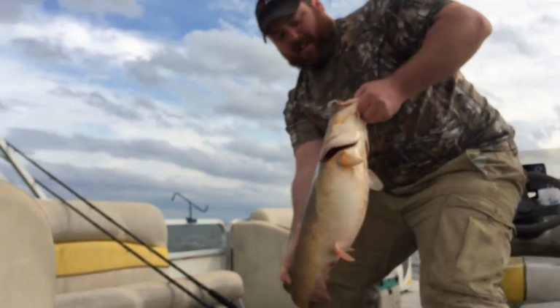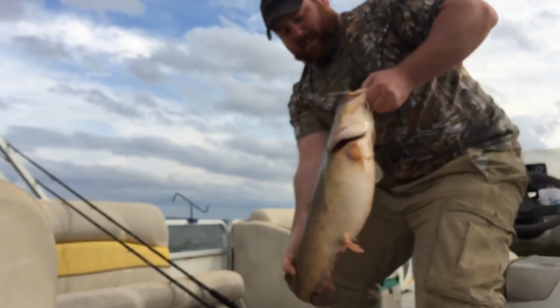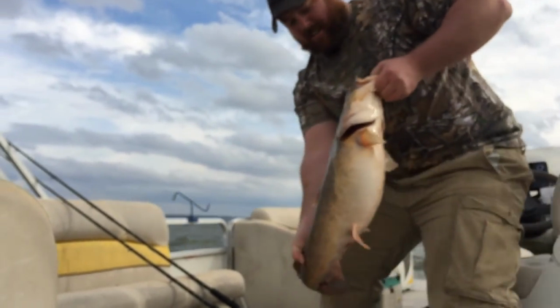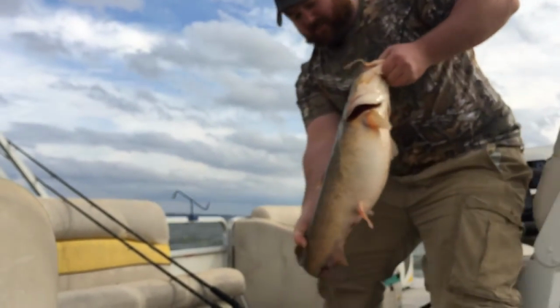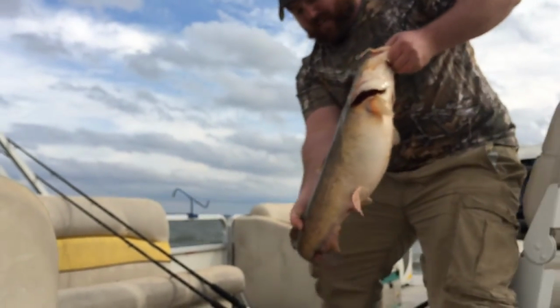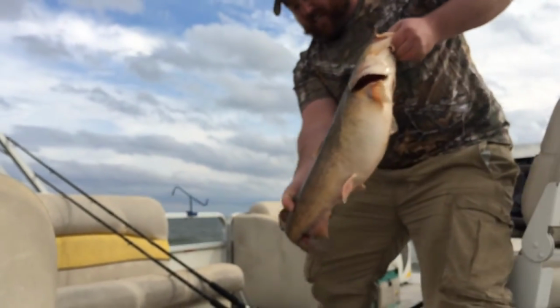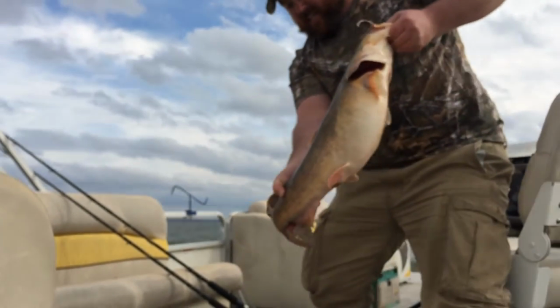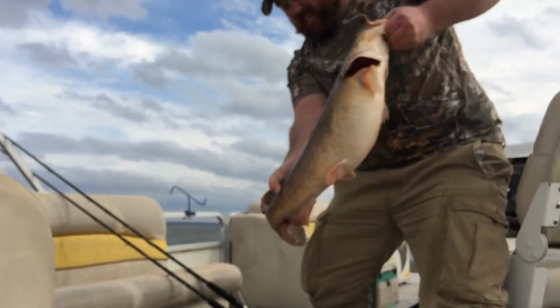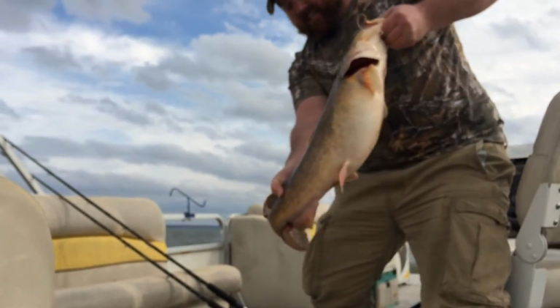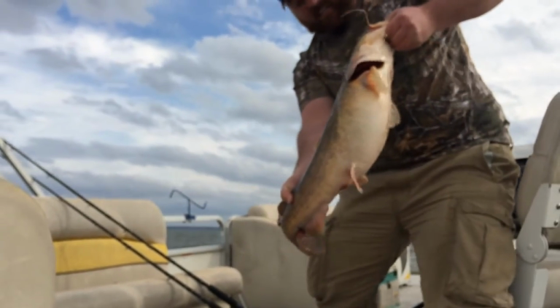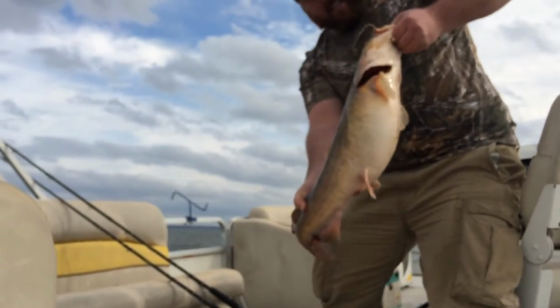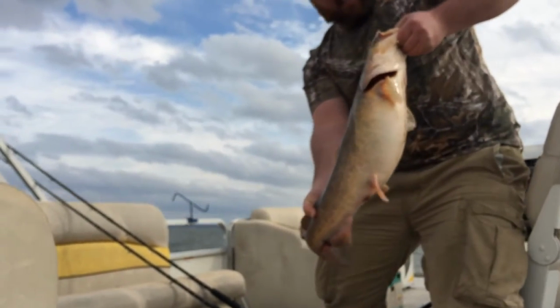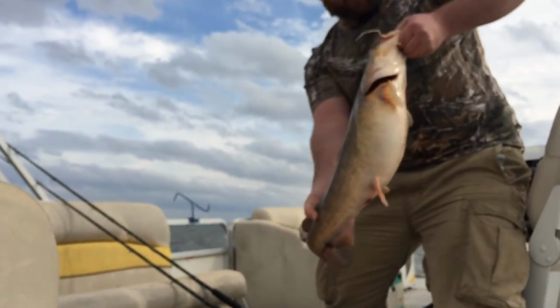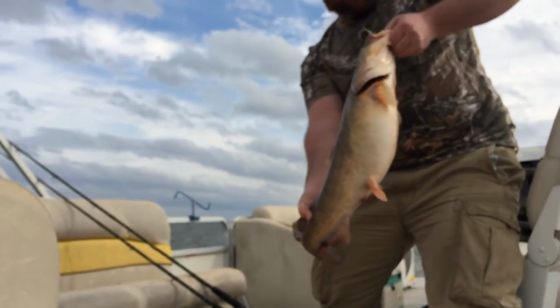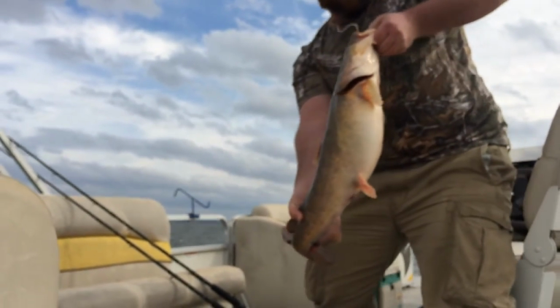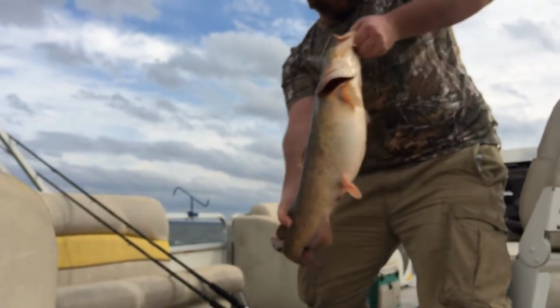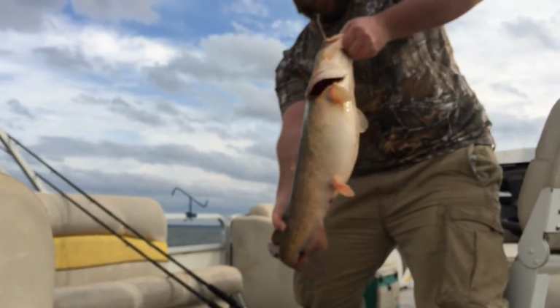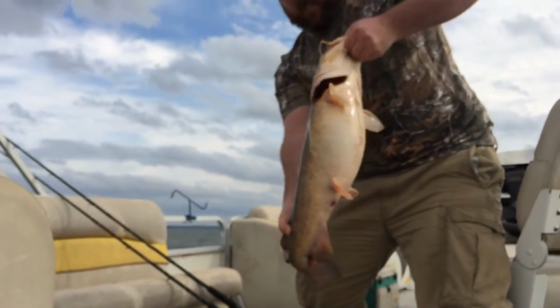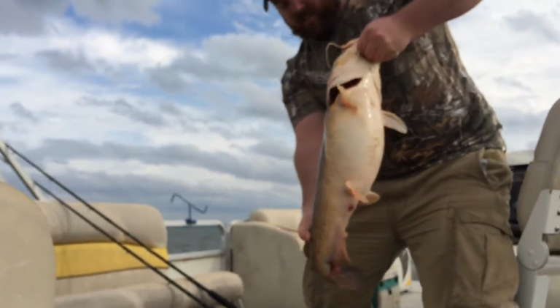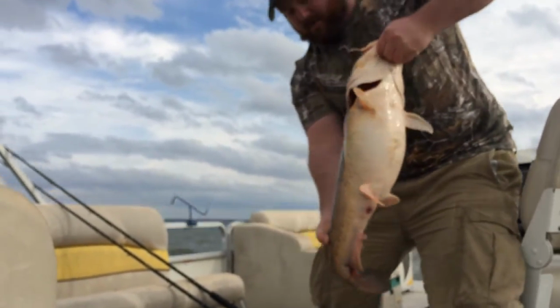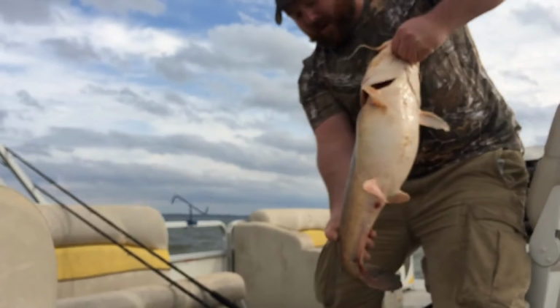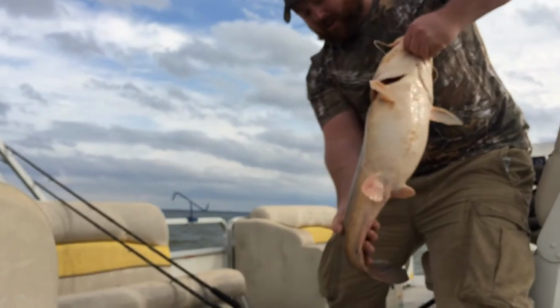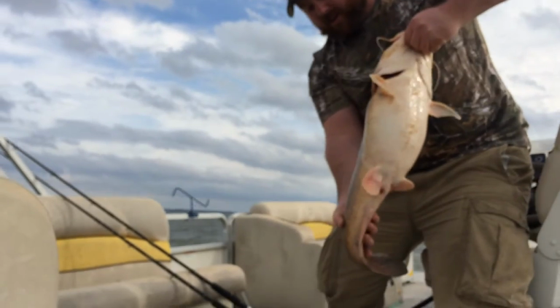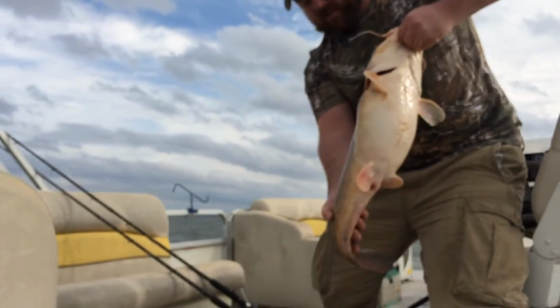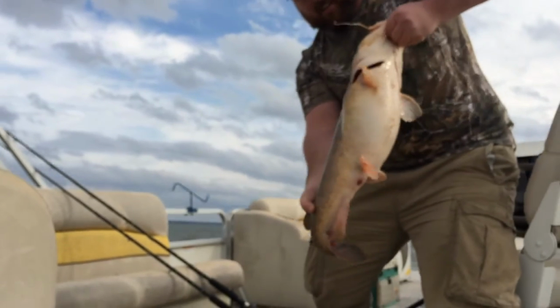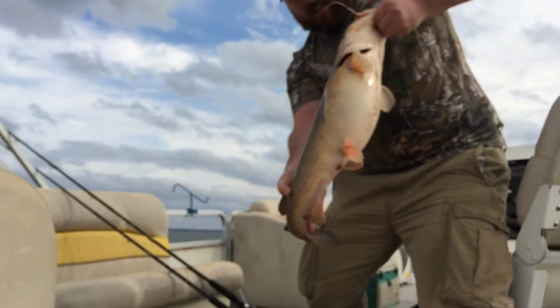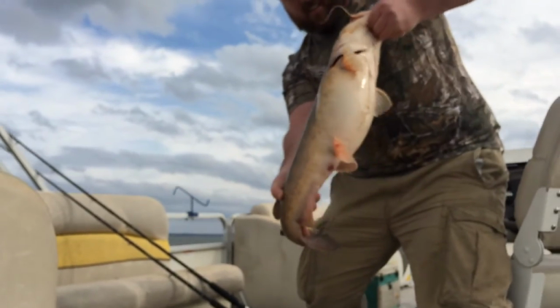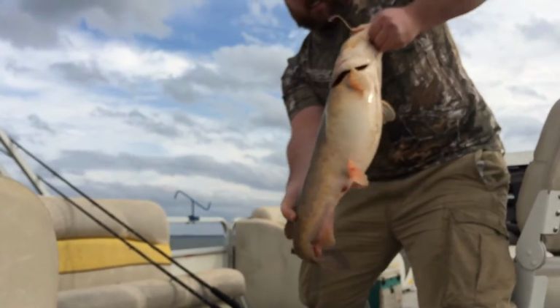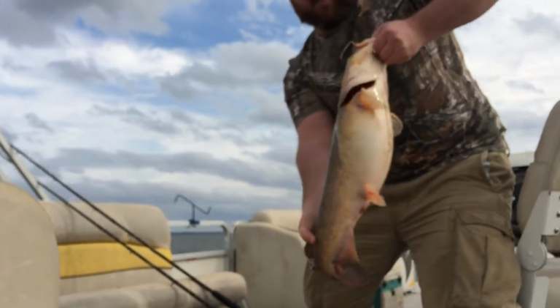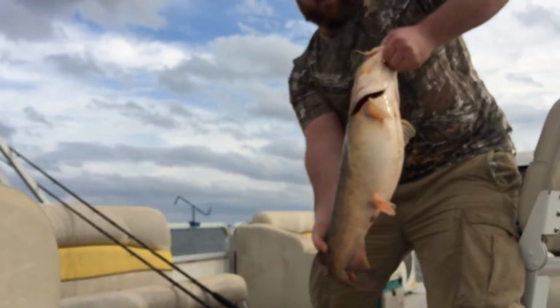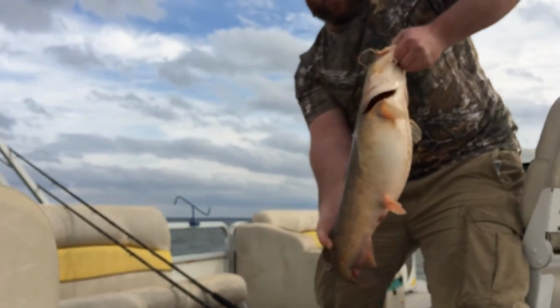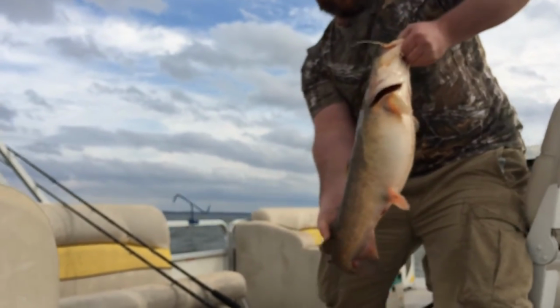Nice flathead, huge — good tech power. Nice fish.